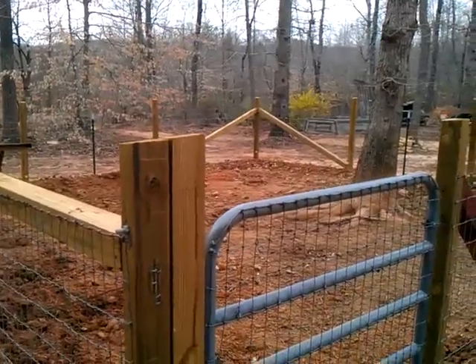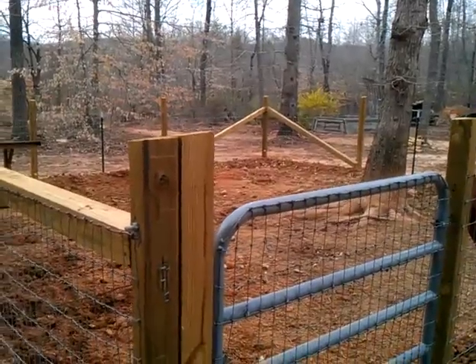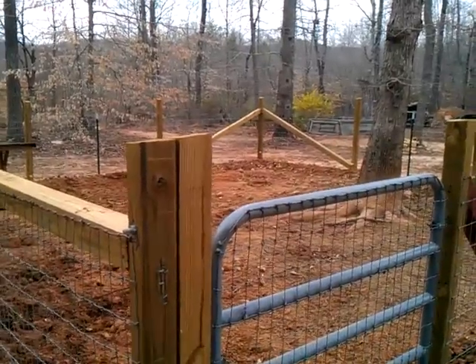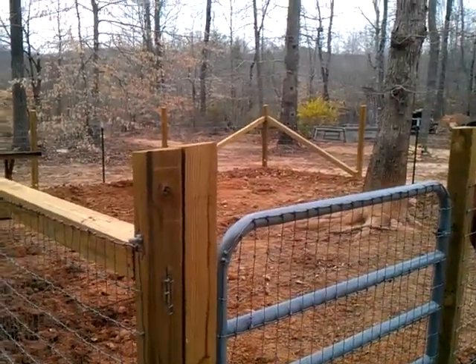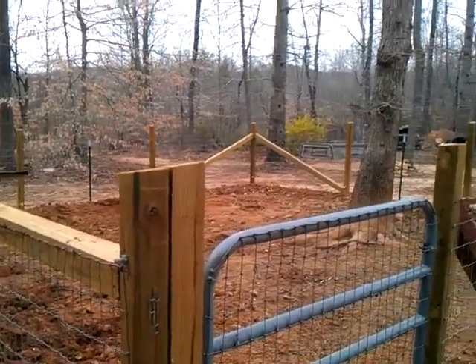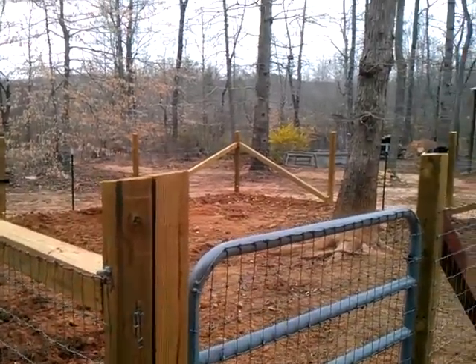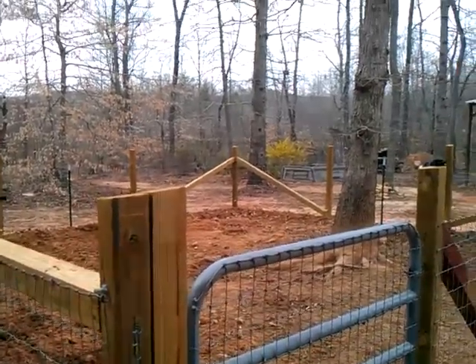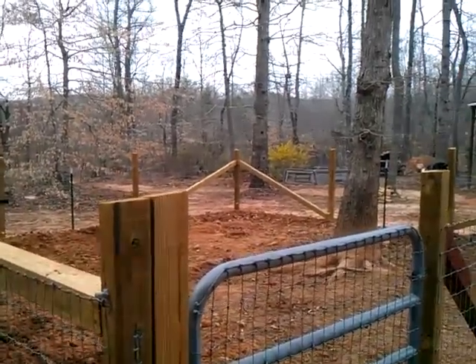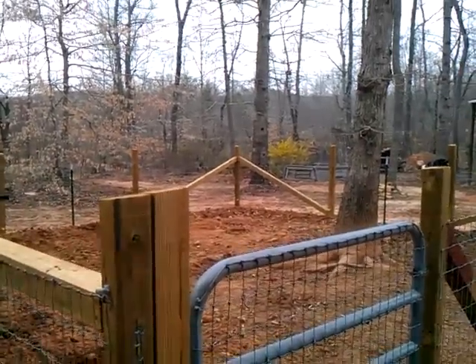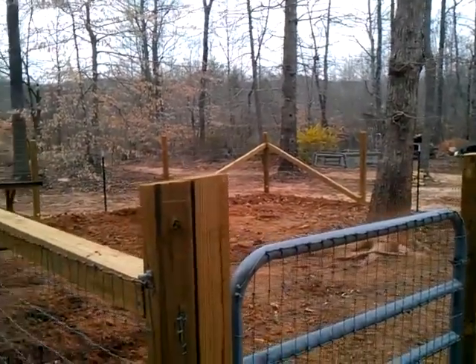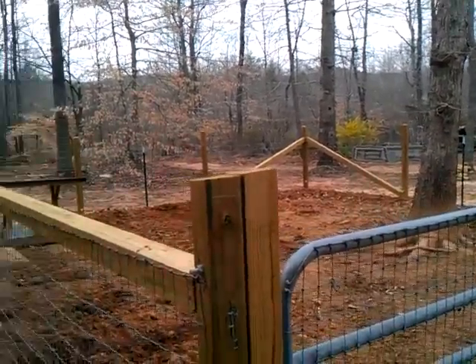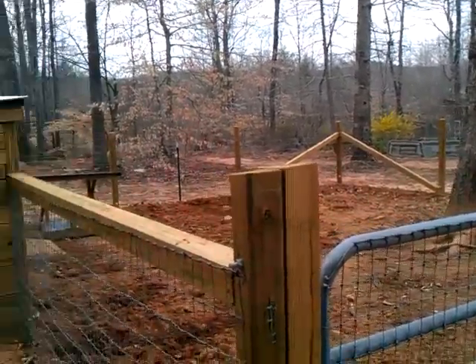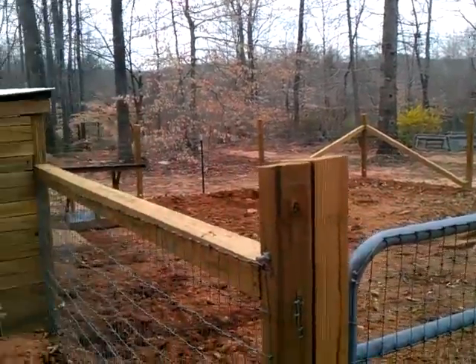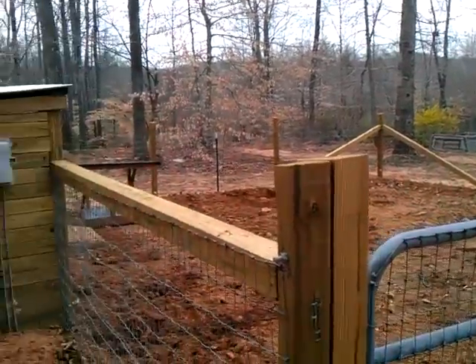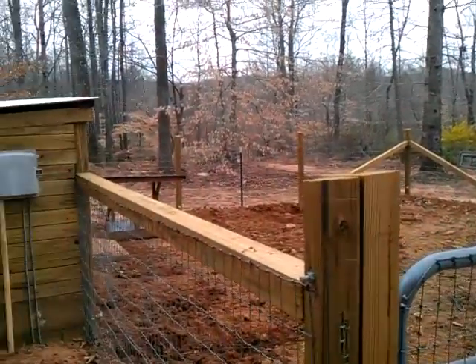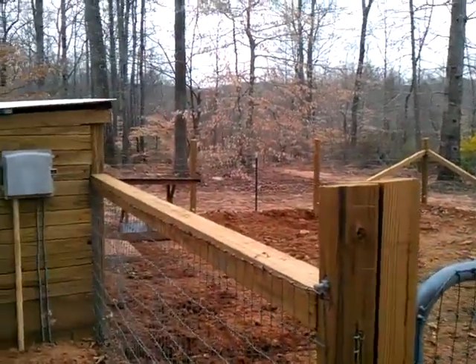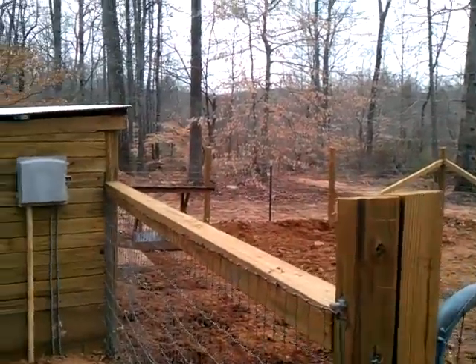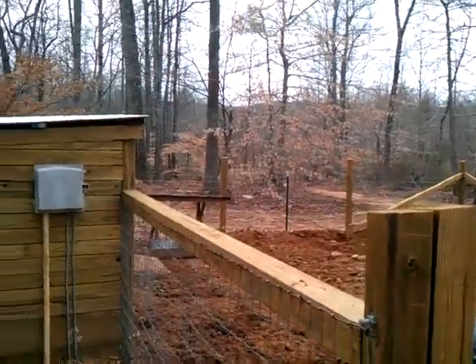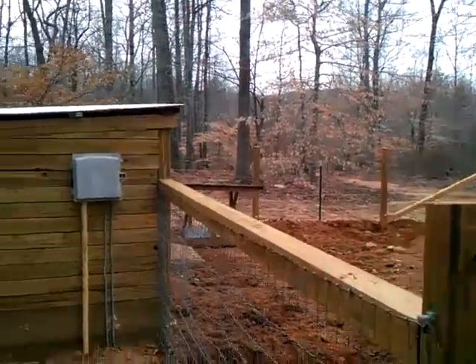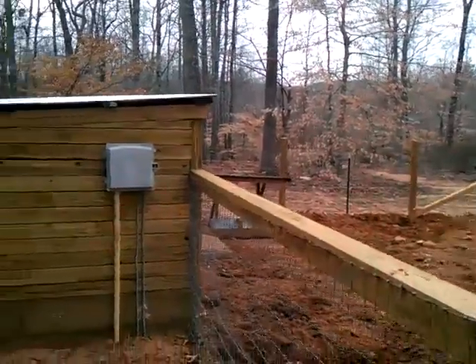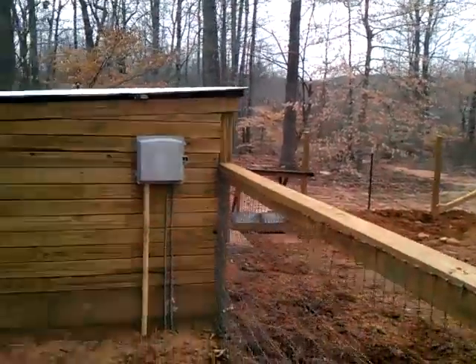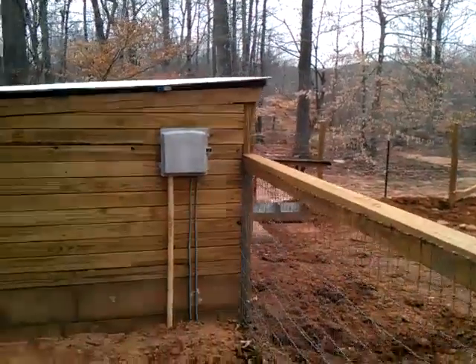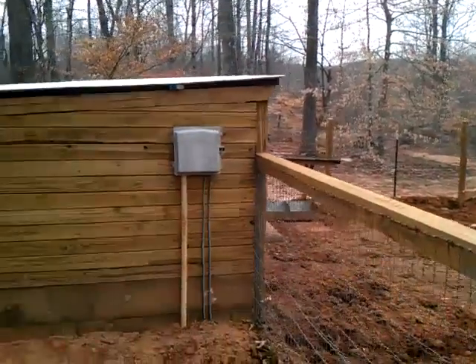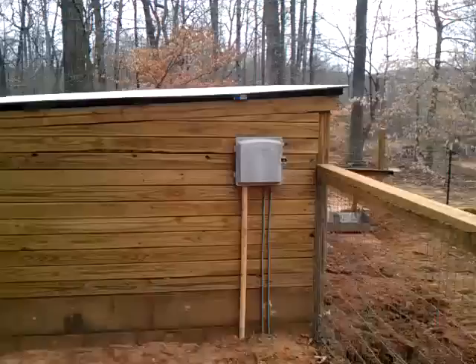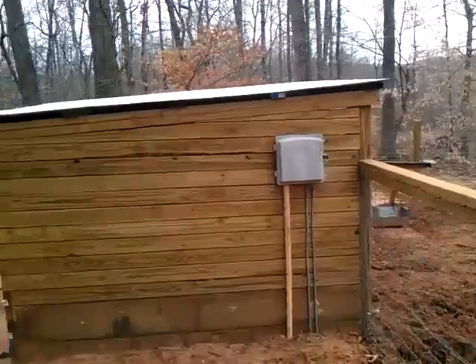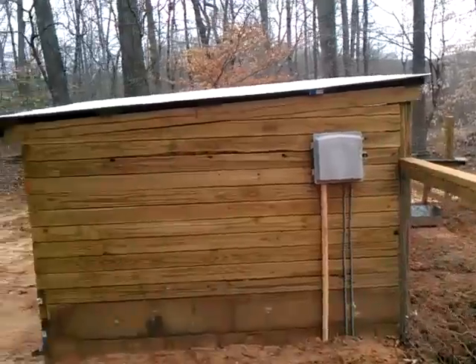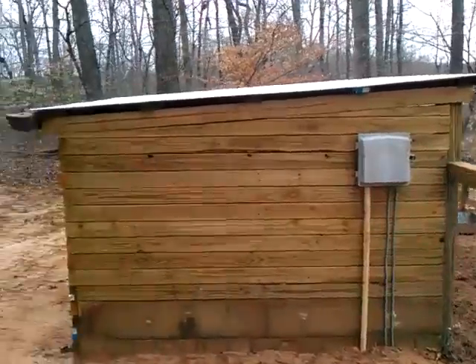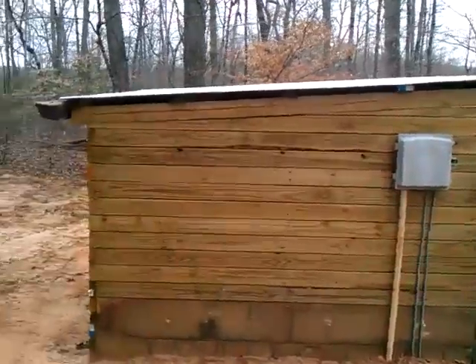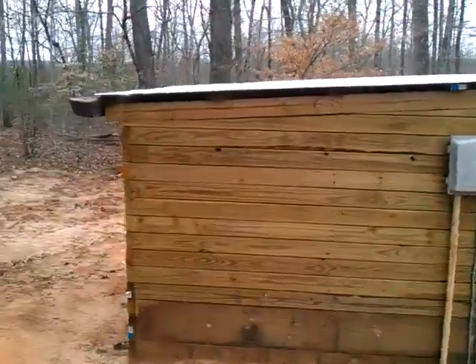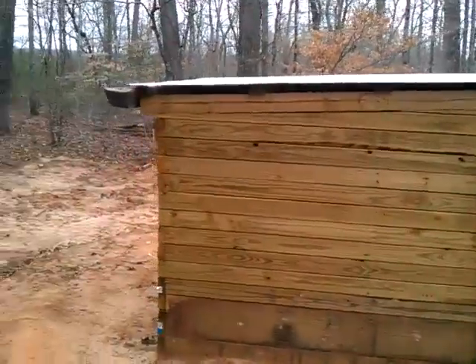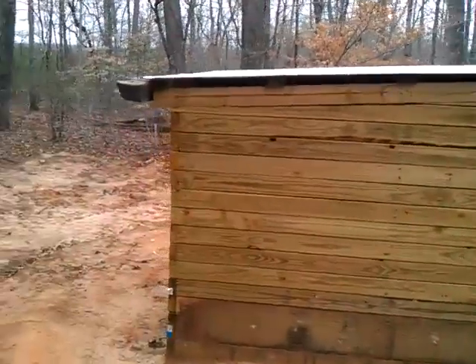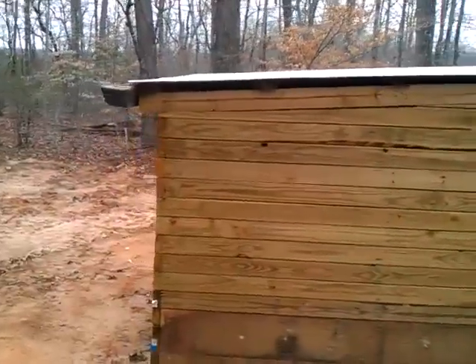Here's my pig's pen. I did some improvements today on it.